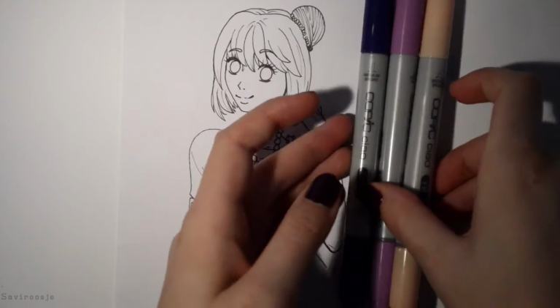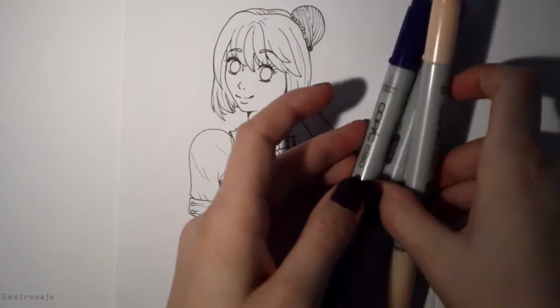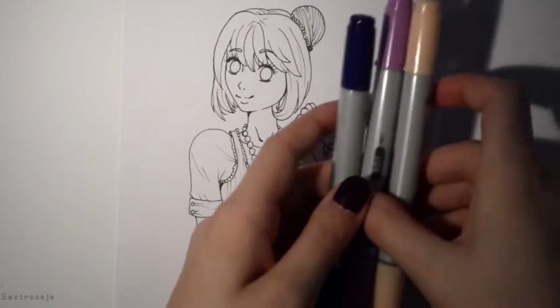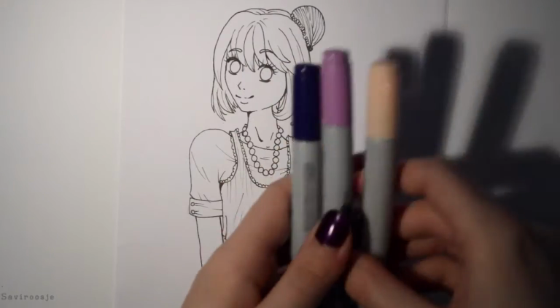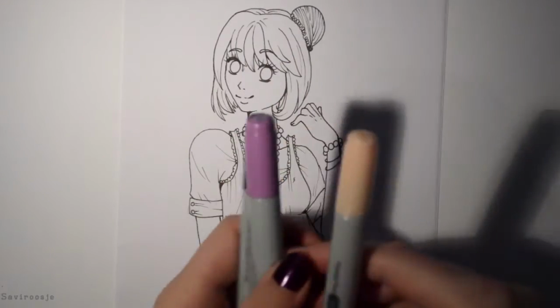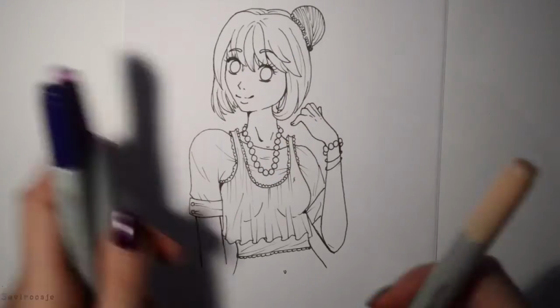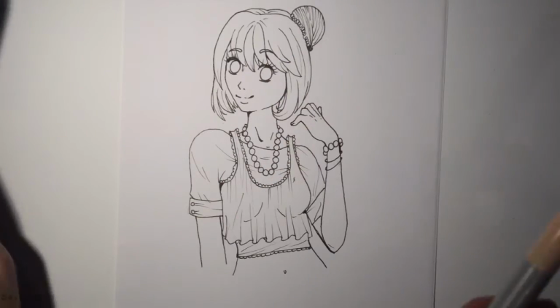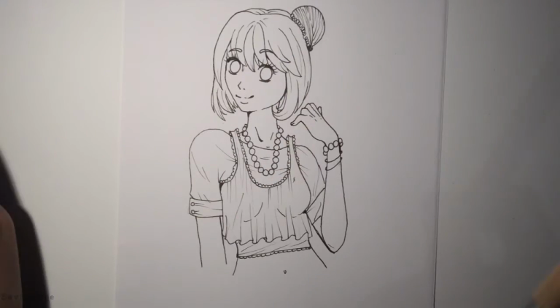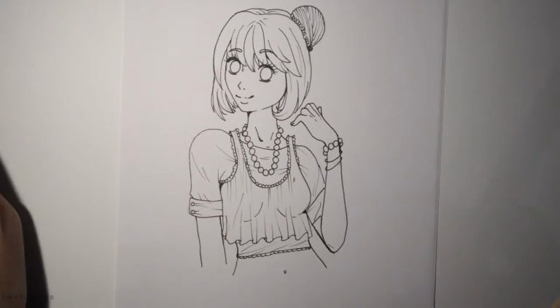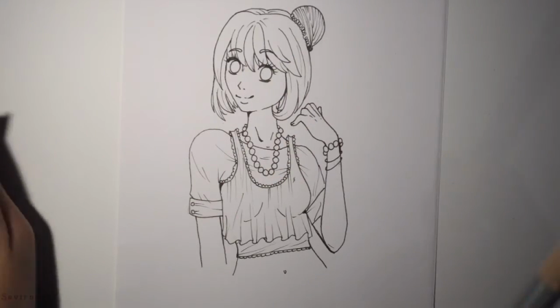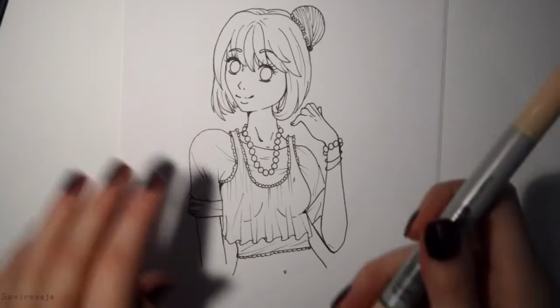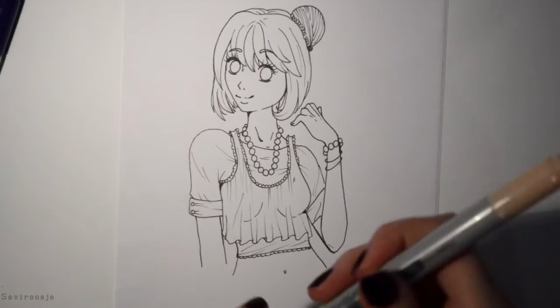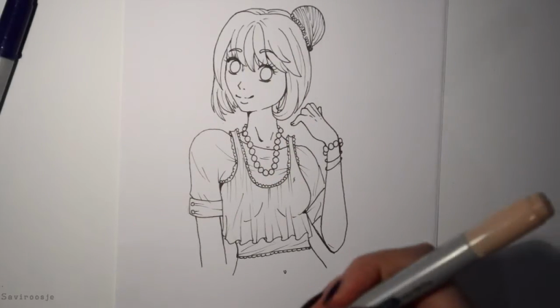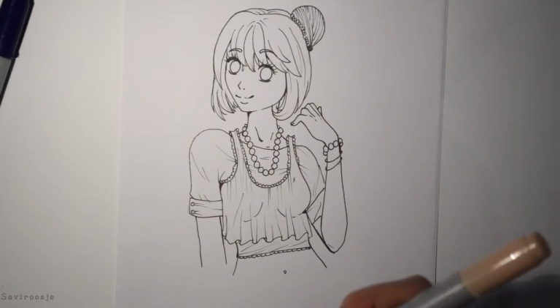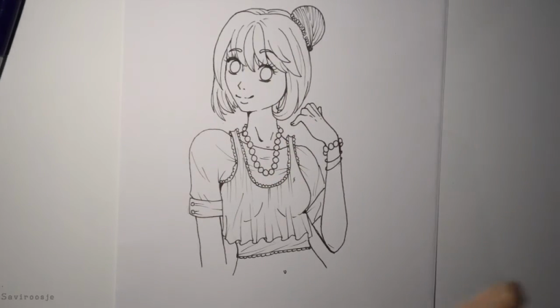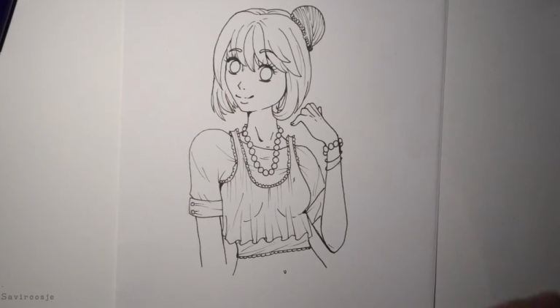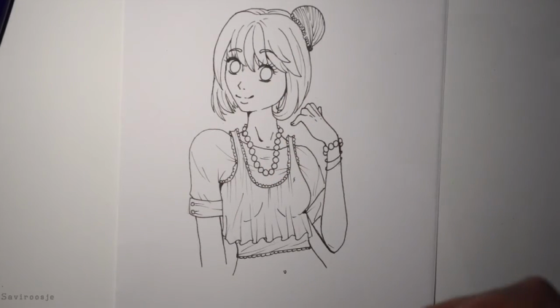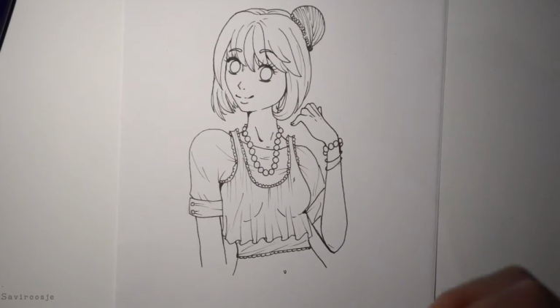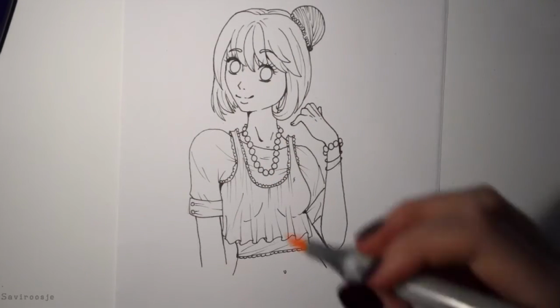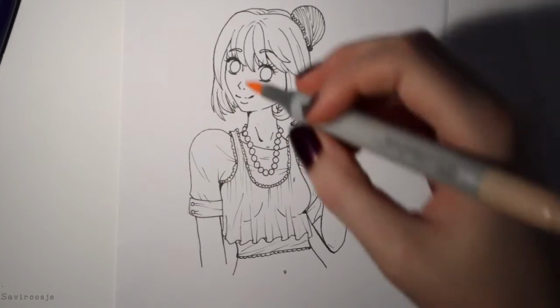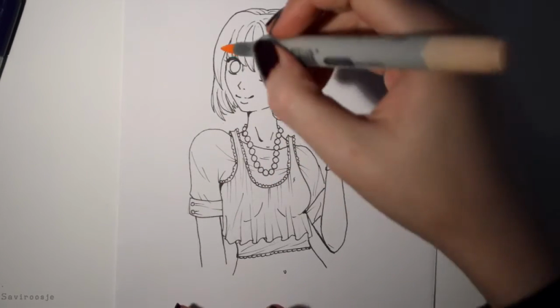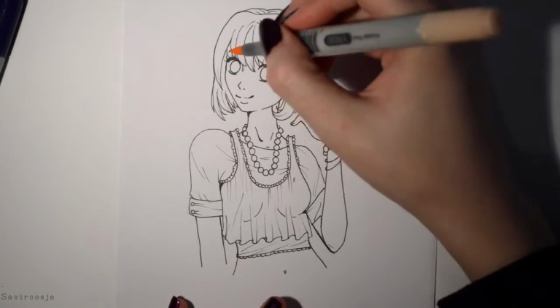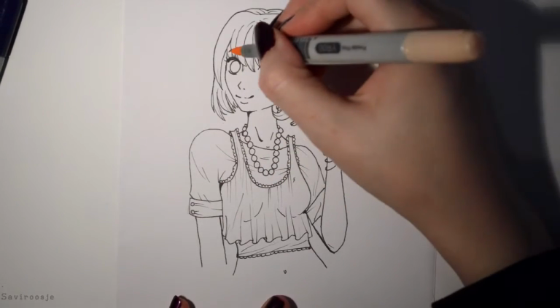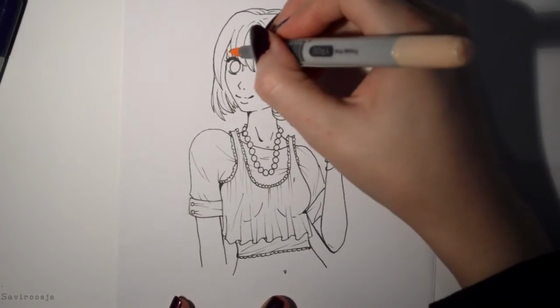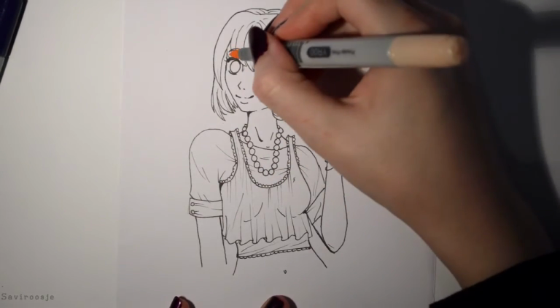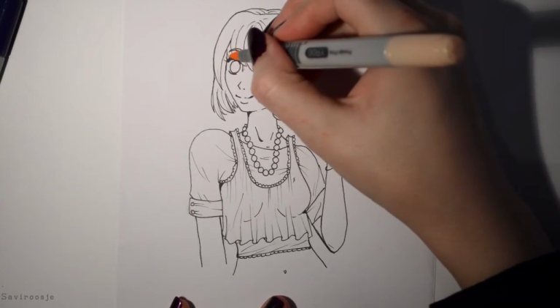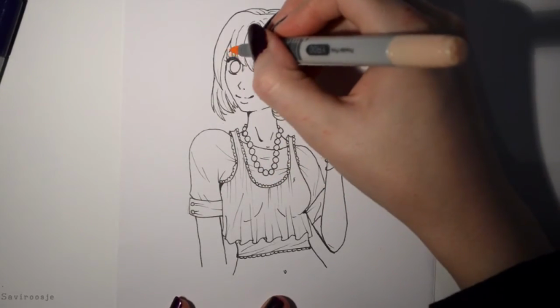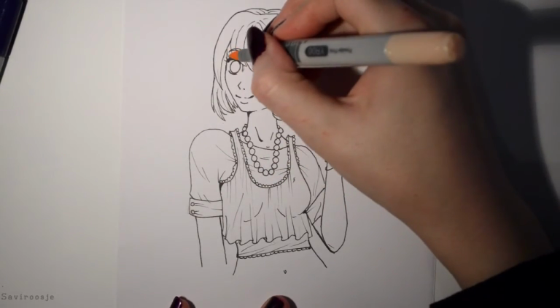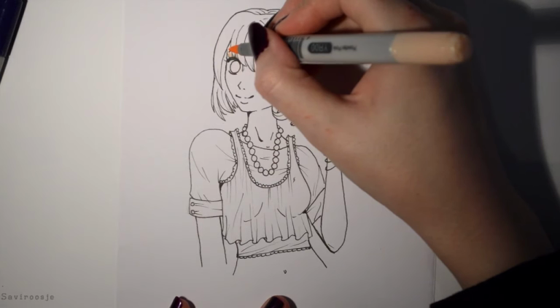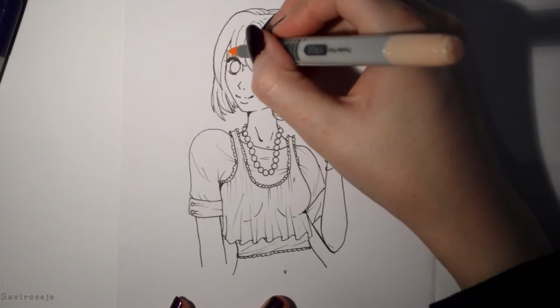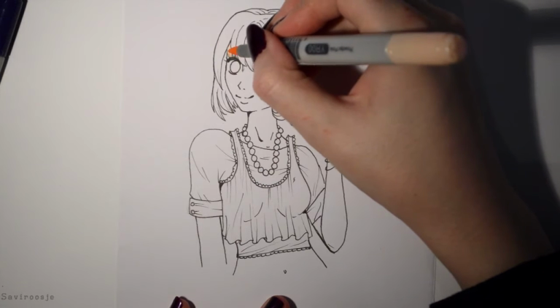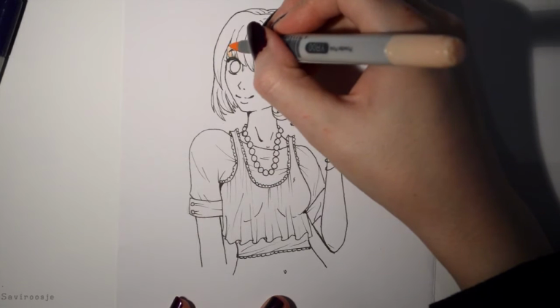Hey everyone, Fearosha here, and today I'm gonna do the three marker challenge.